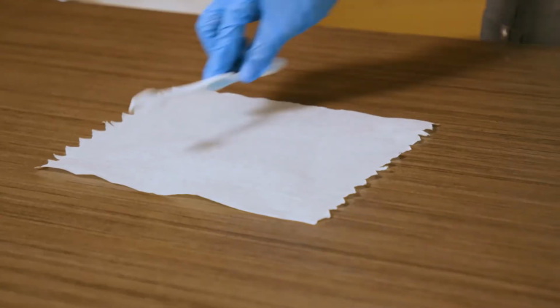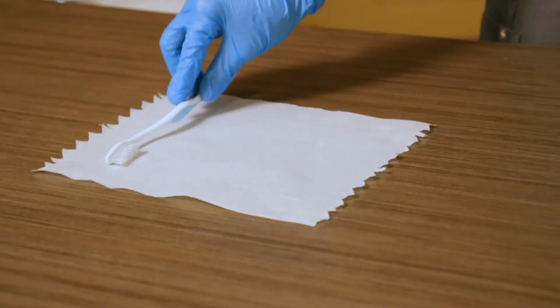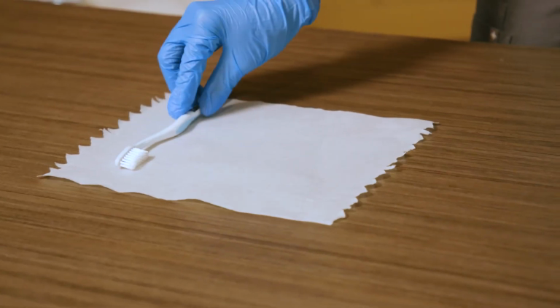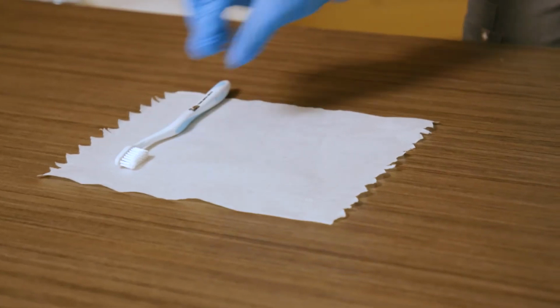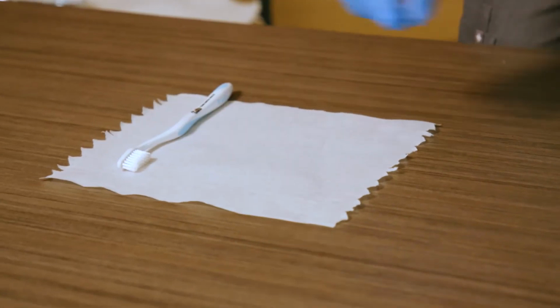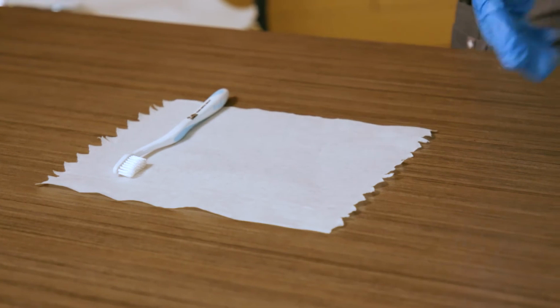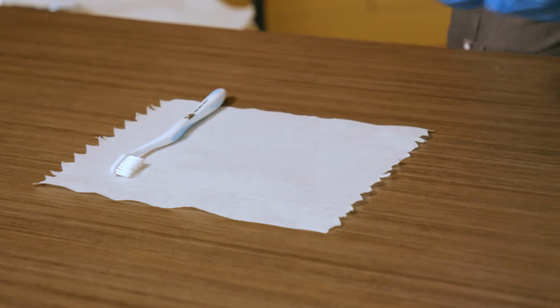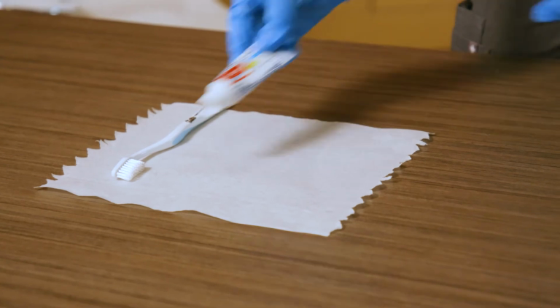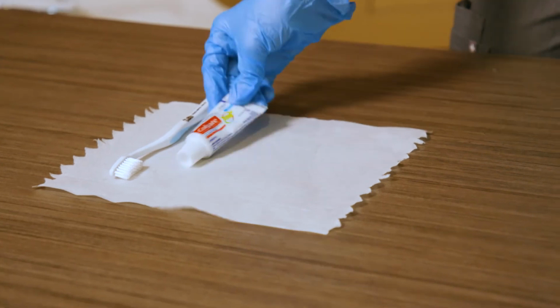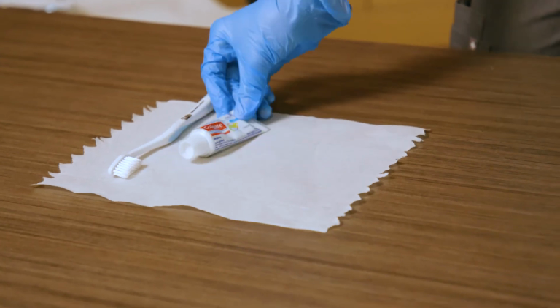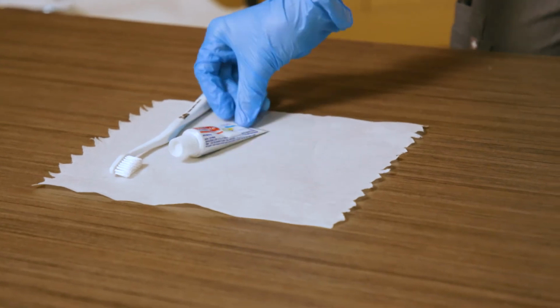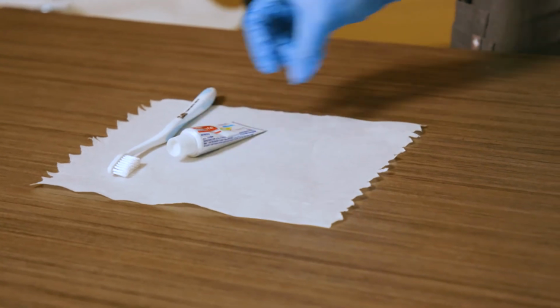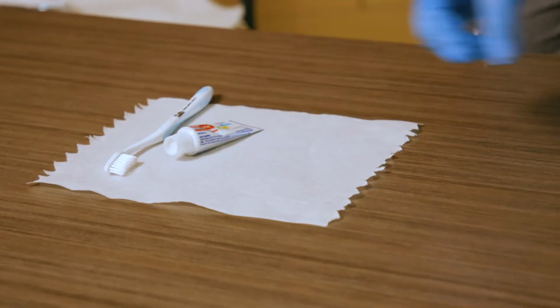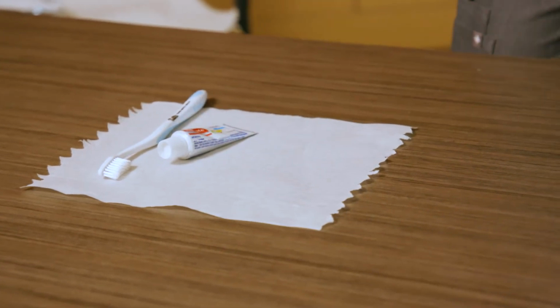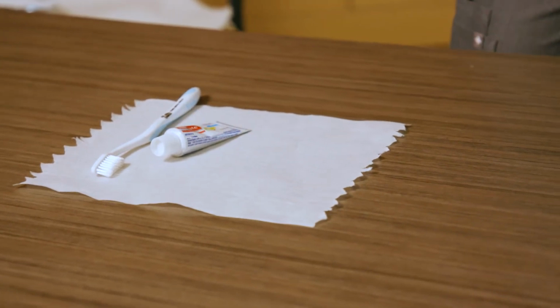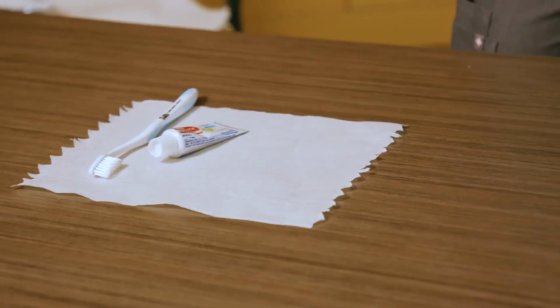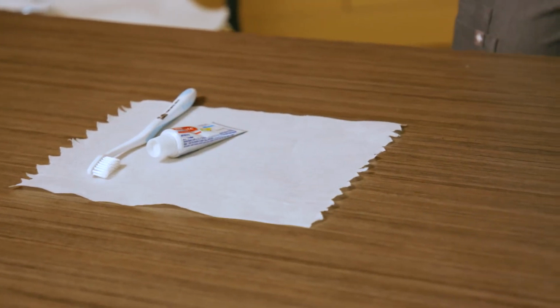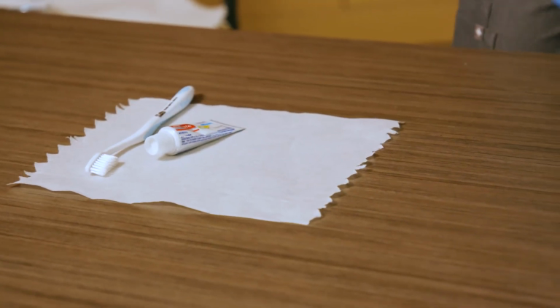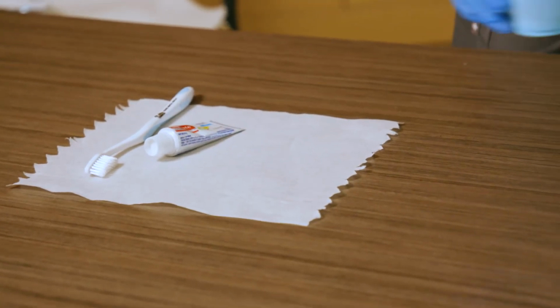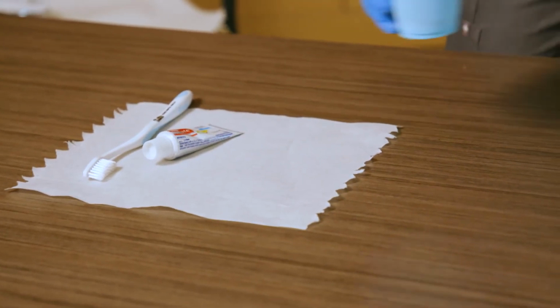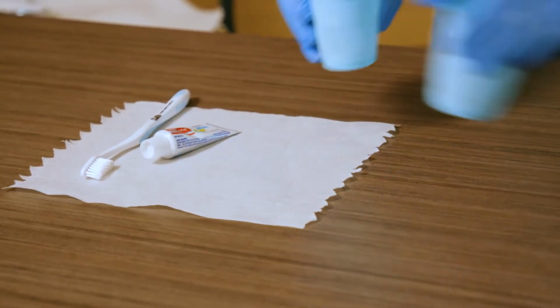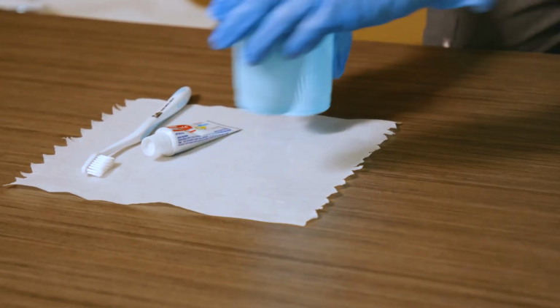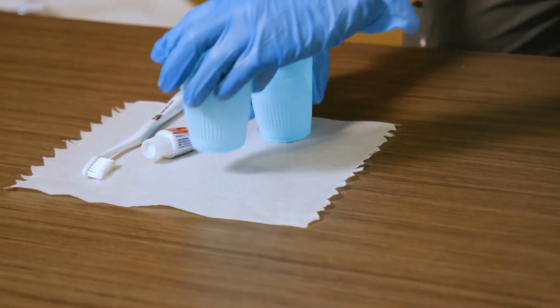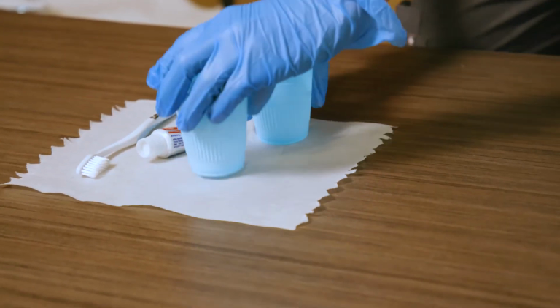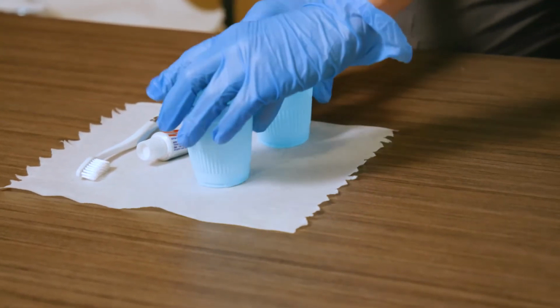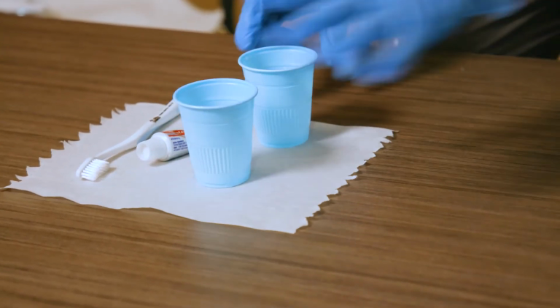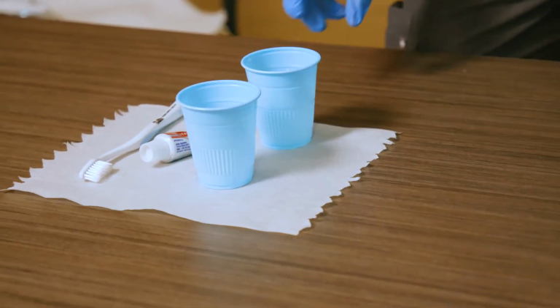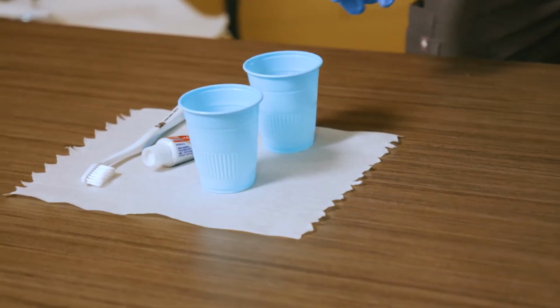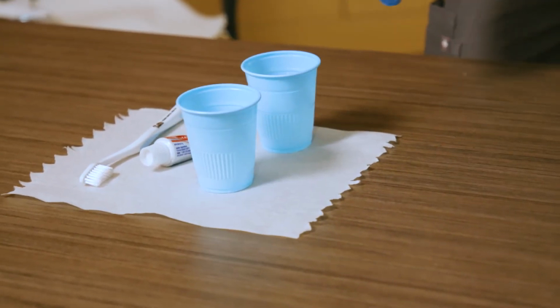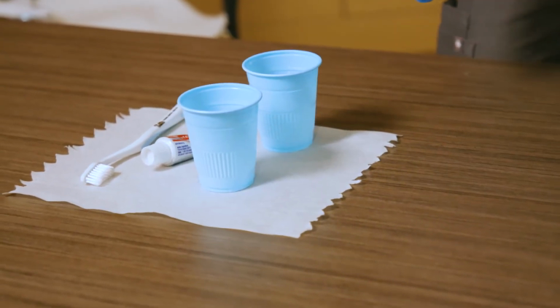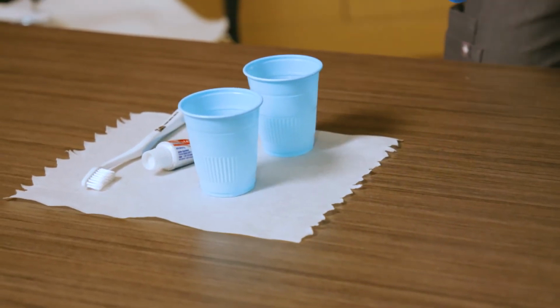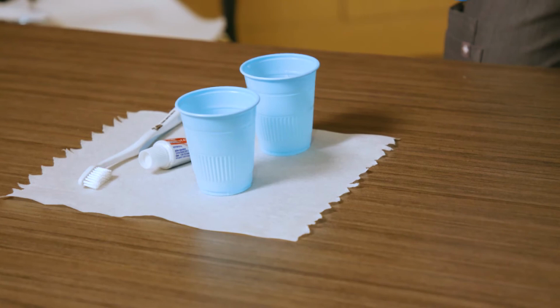Supplies needed include a toothbrush, toothpaste, and two cups — one with water and one that is empty for the patient to spit in.